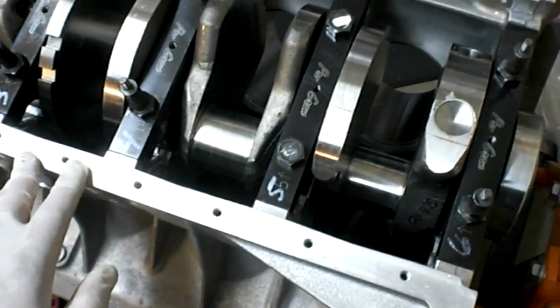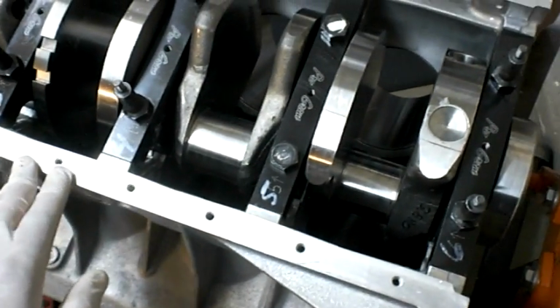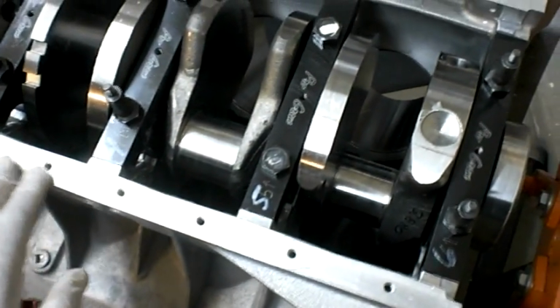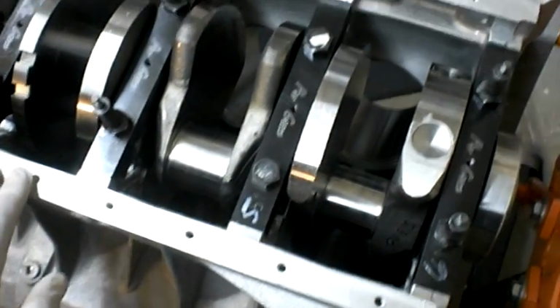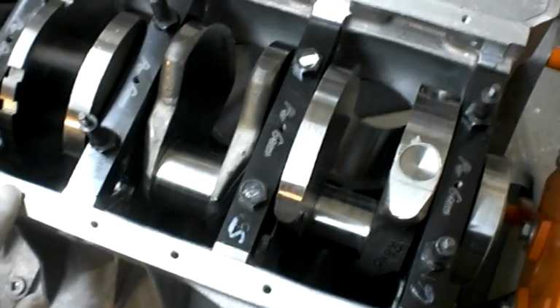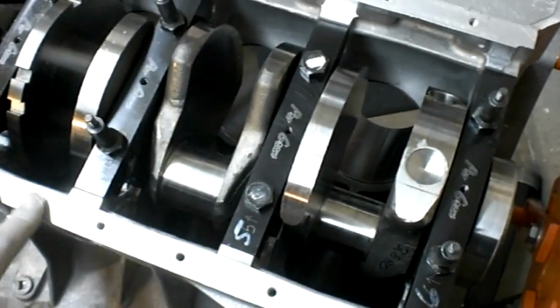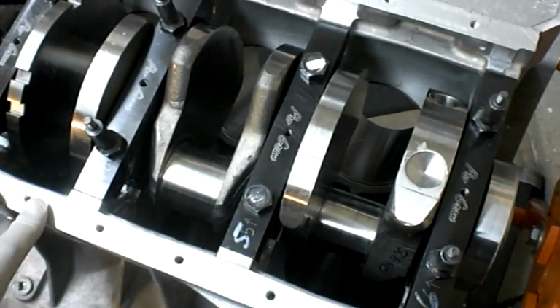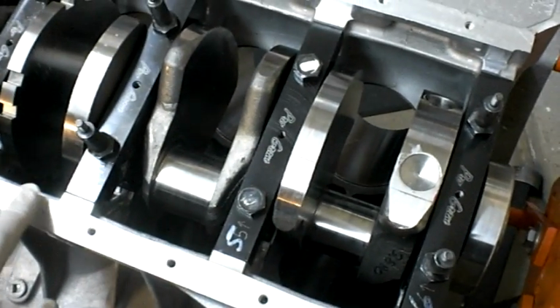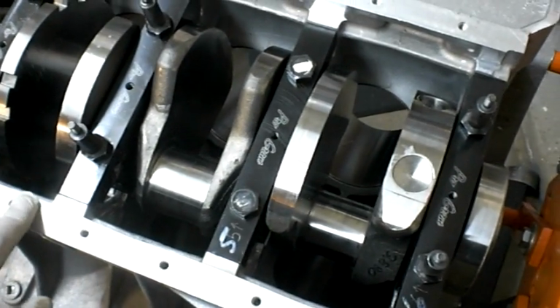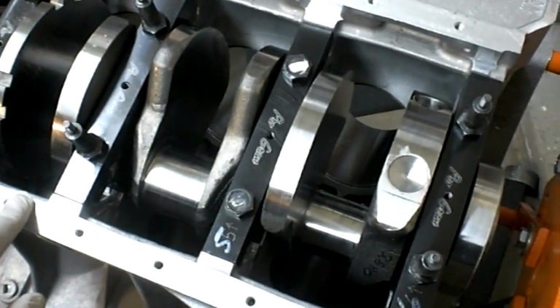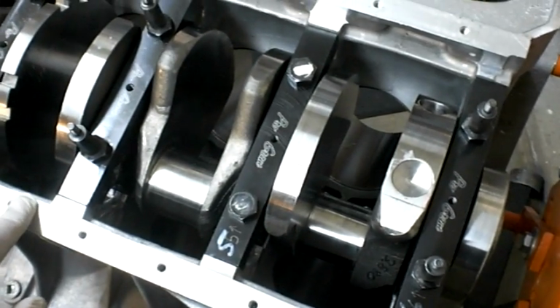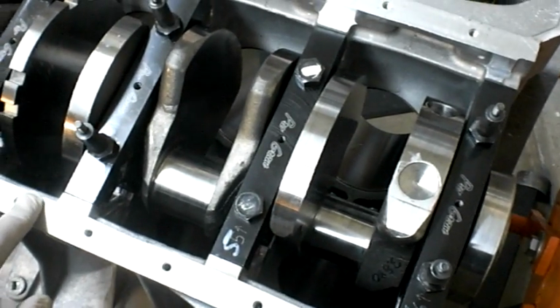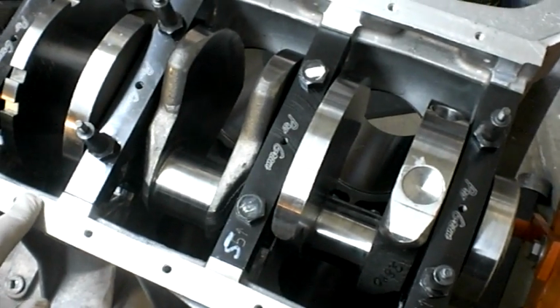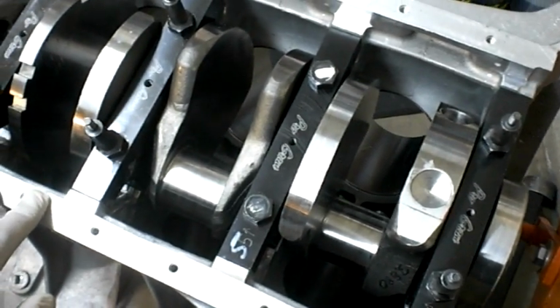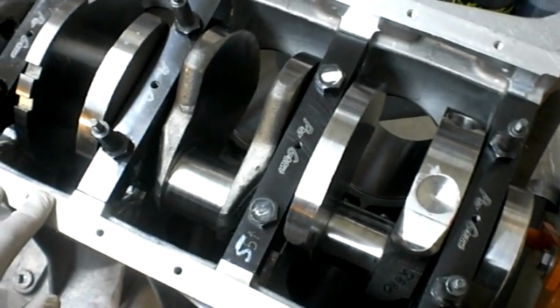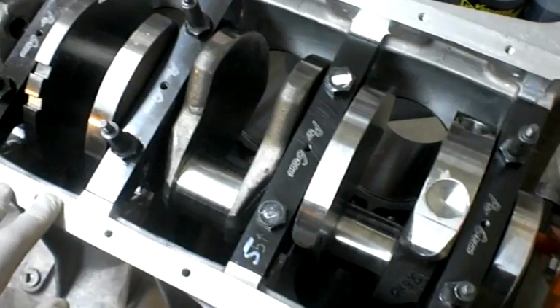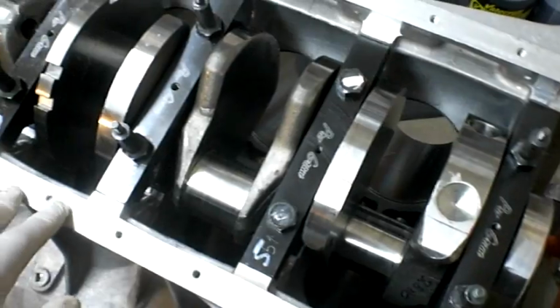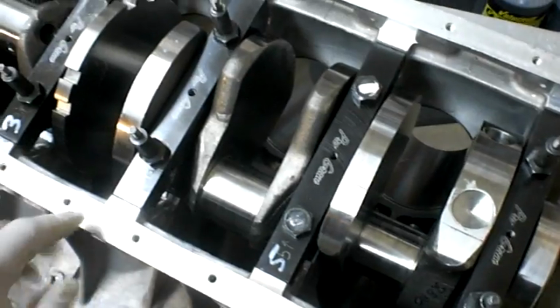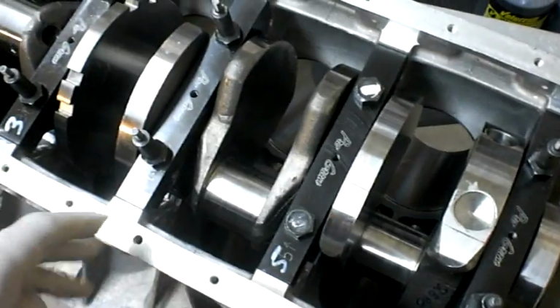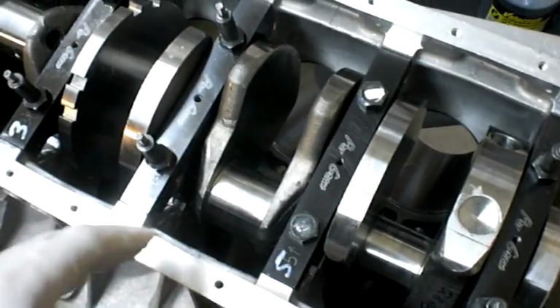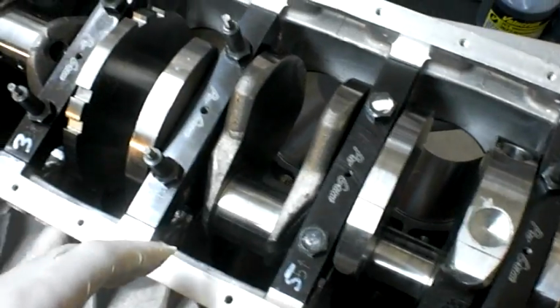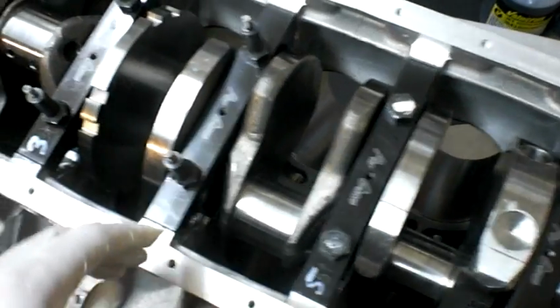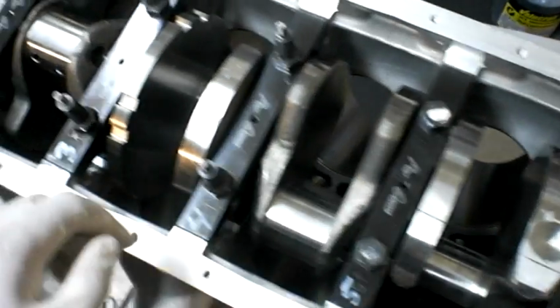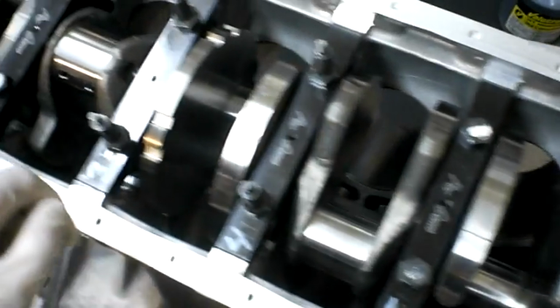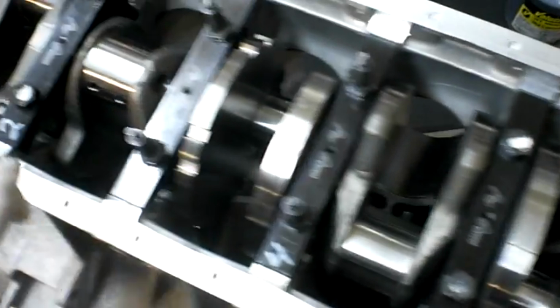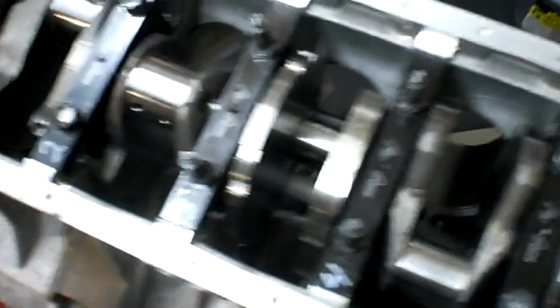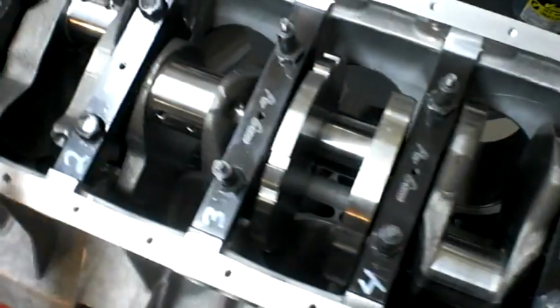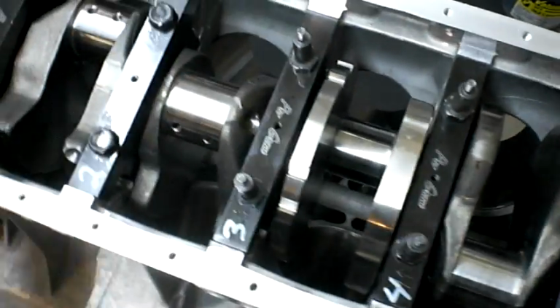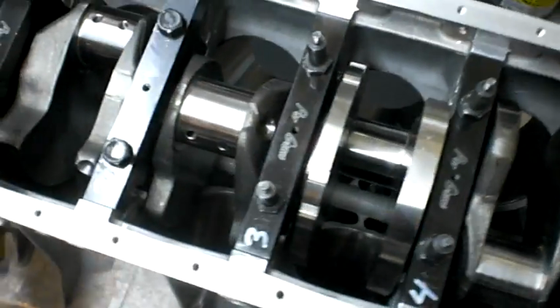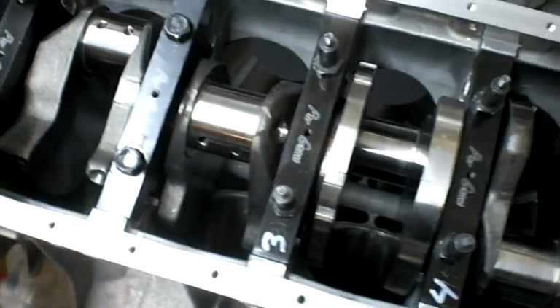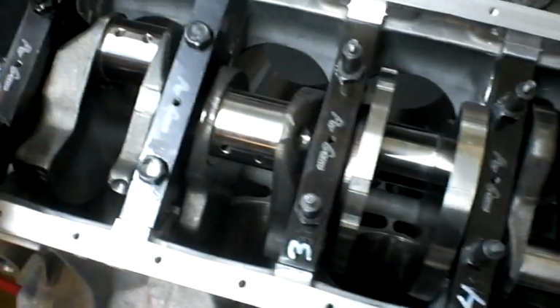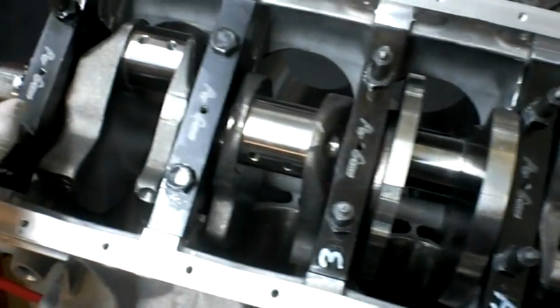The head was sourced from Greg Goode, and the intake manifold for the supercharger as well.